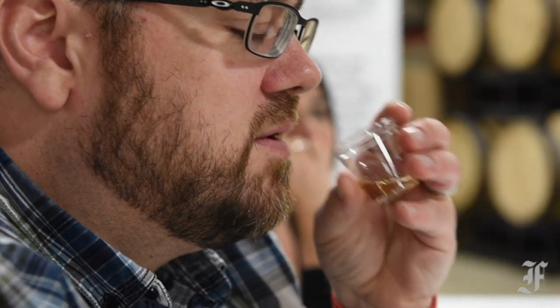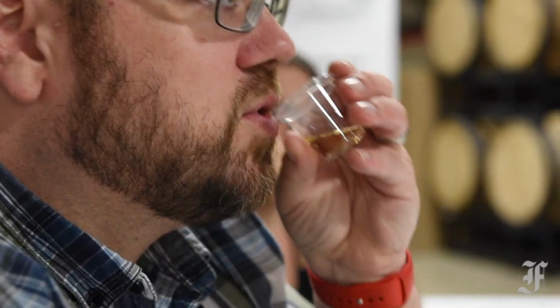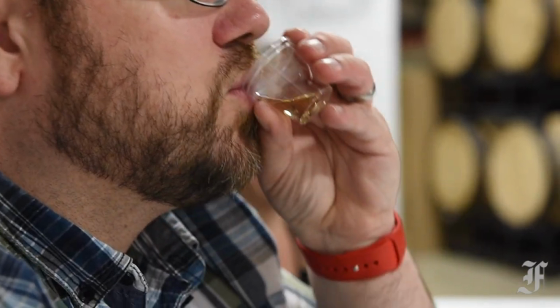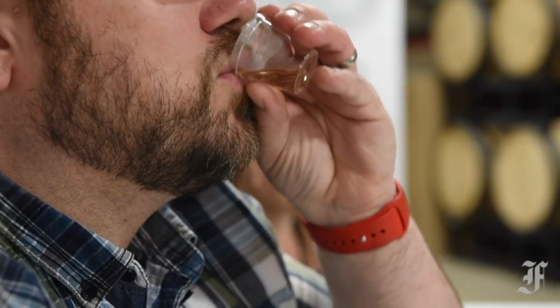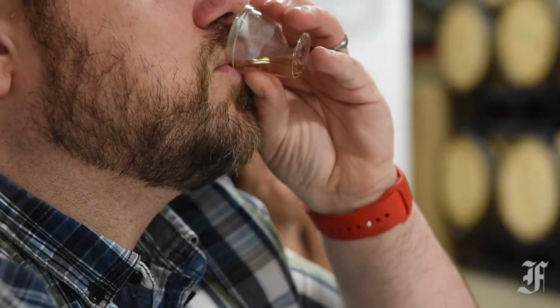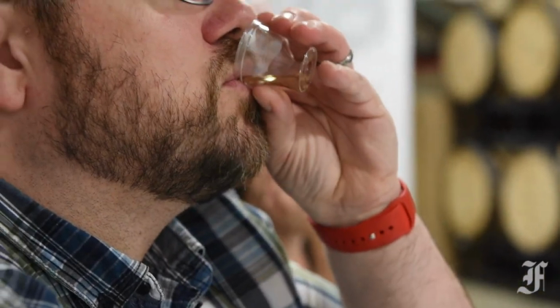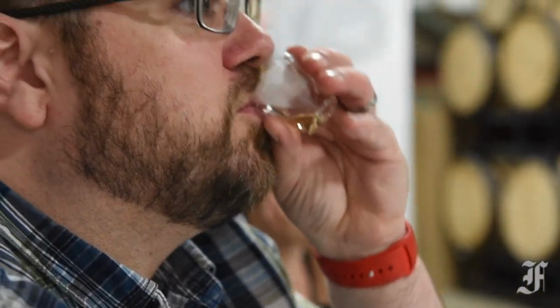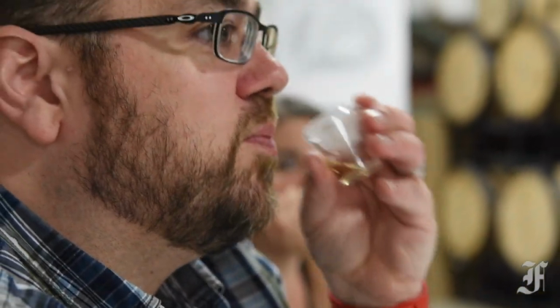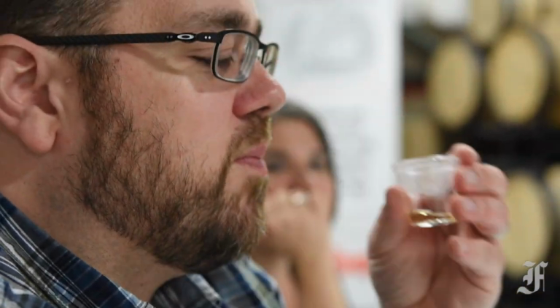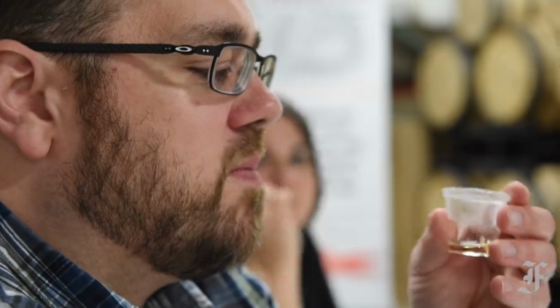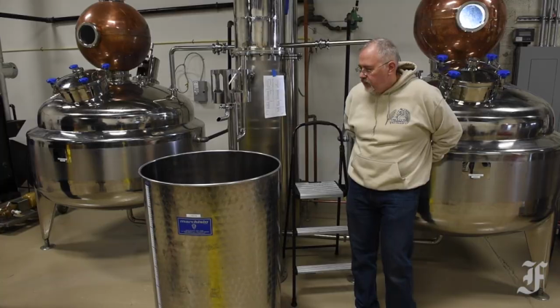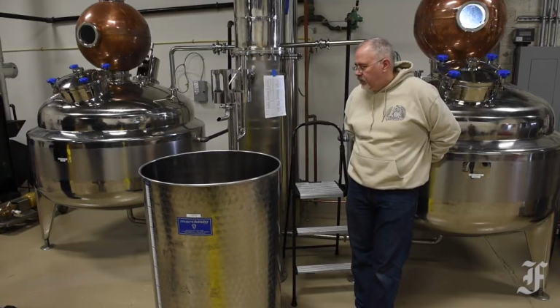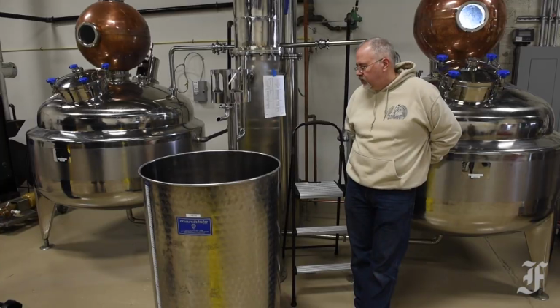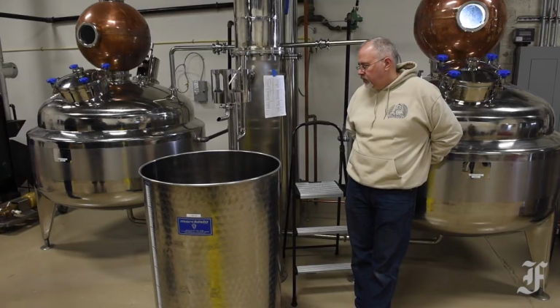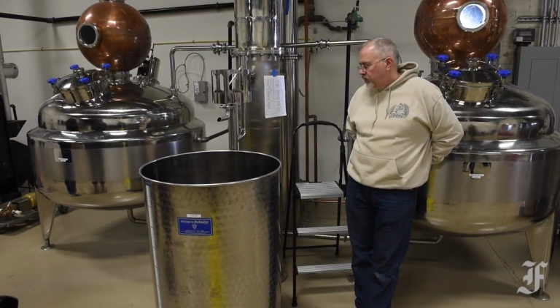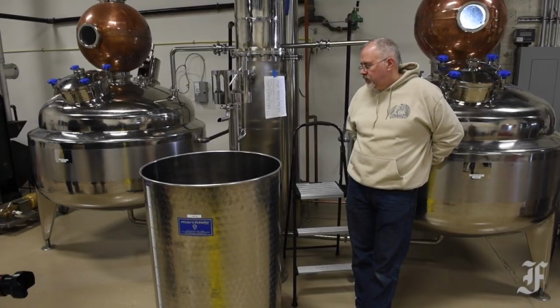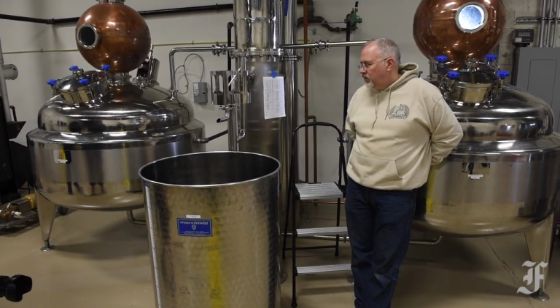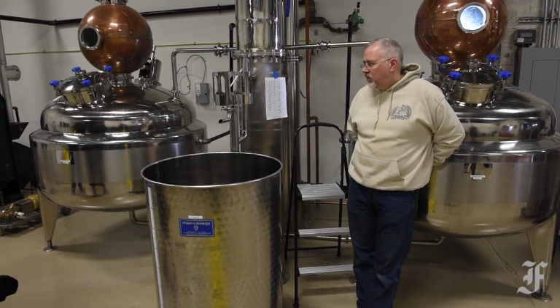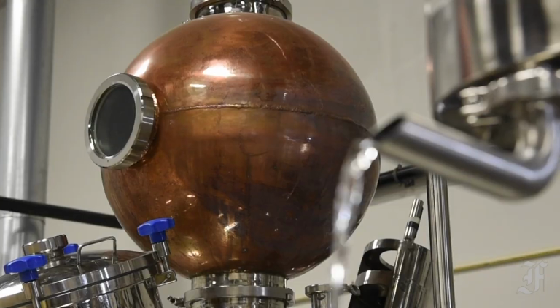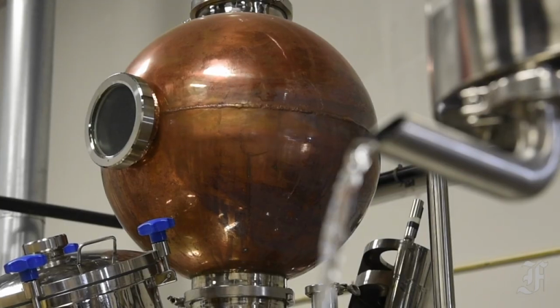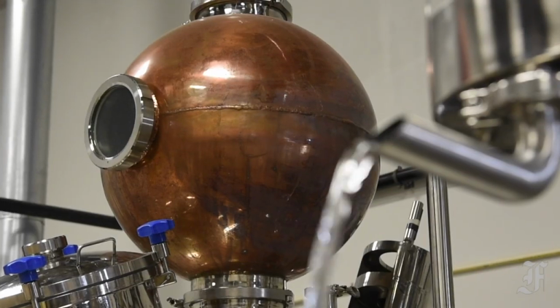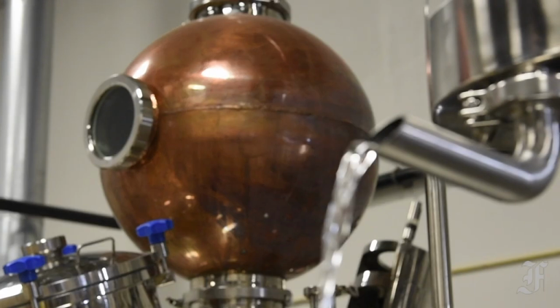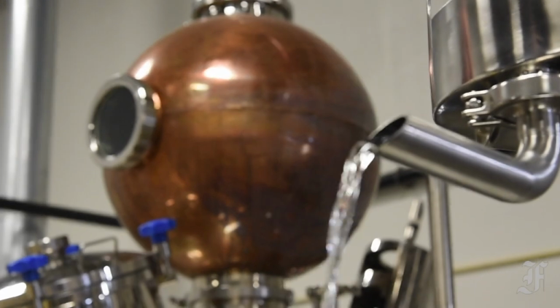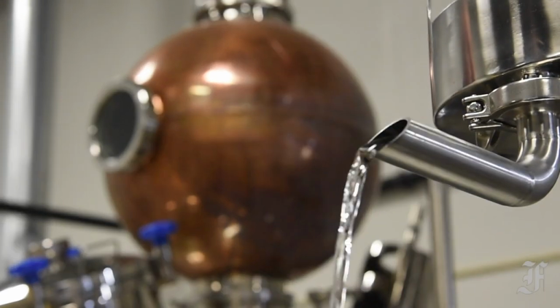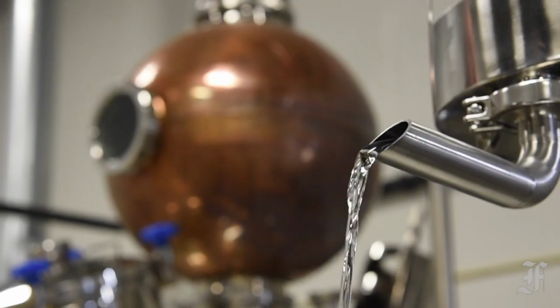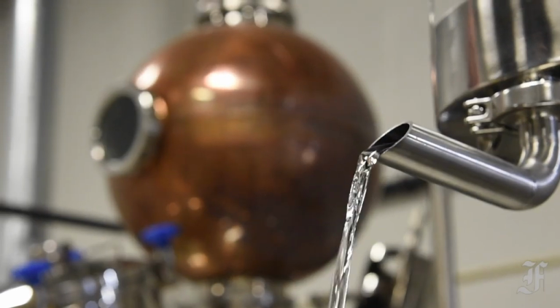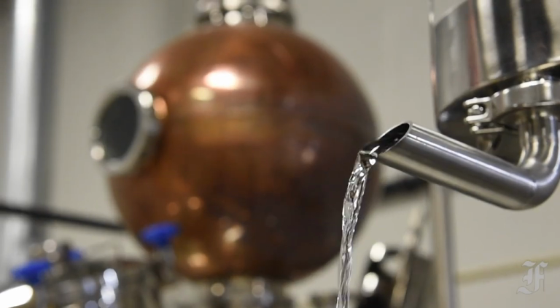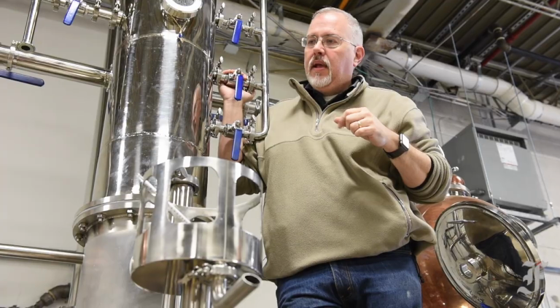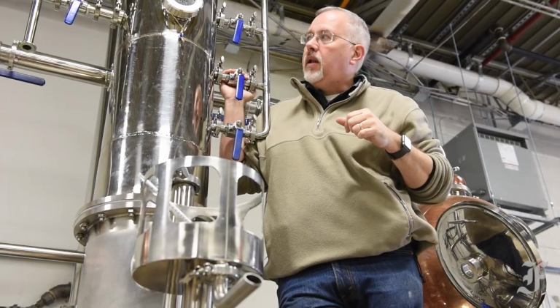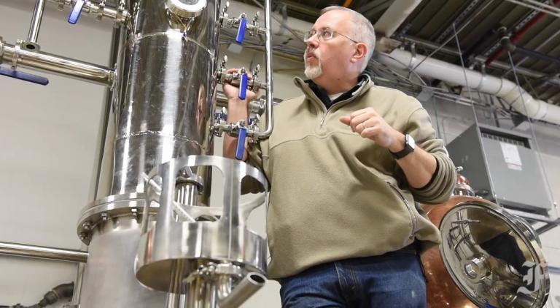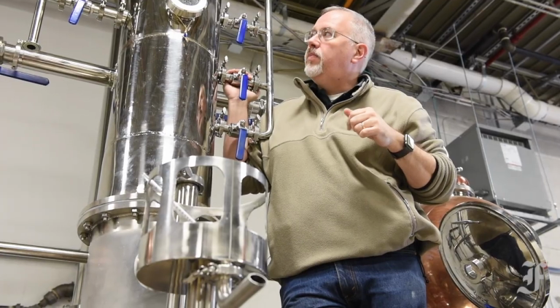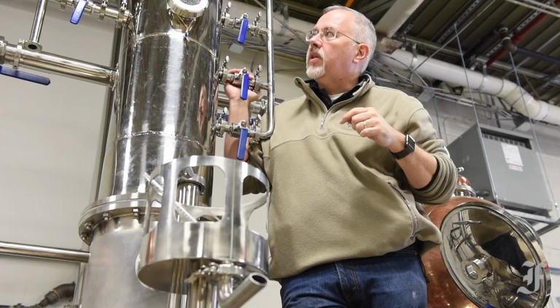Dragon's still, which was custom built to Lambert's specifications, was assembled on-site and is so tall it barely fits in the space.